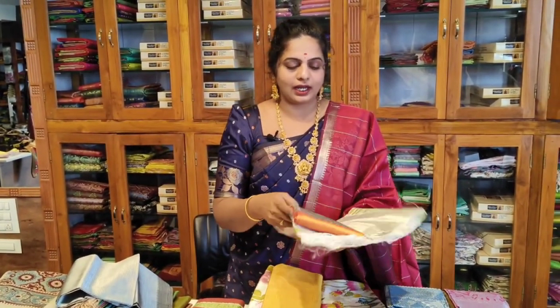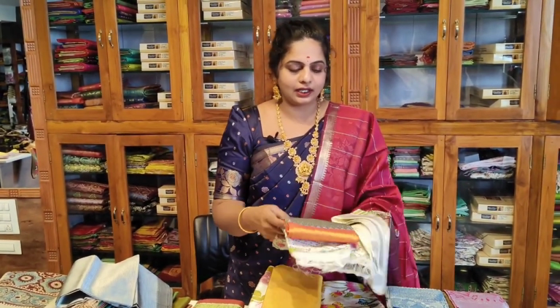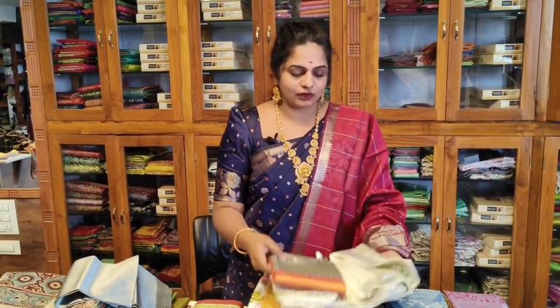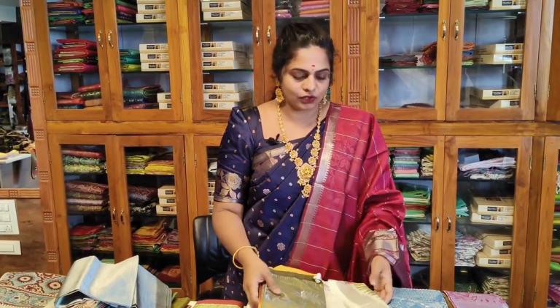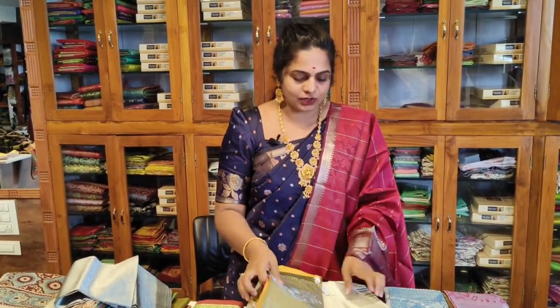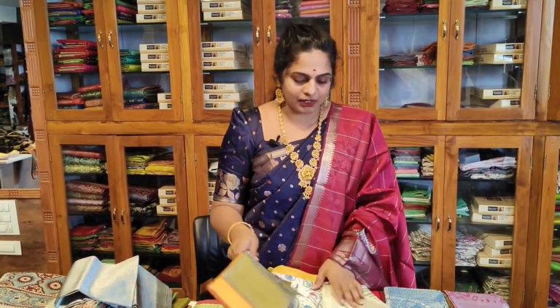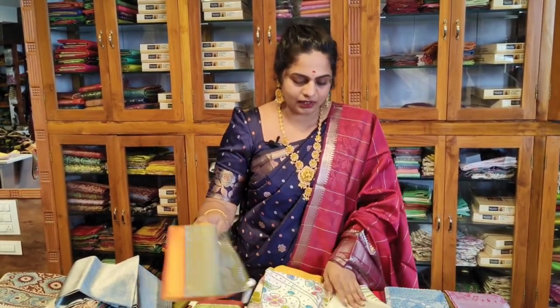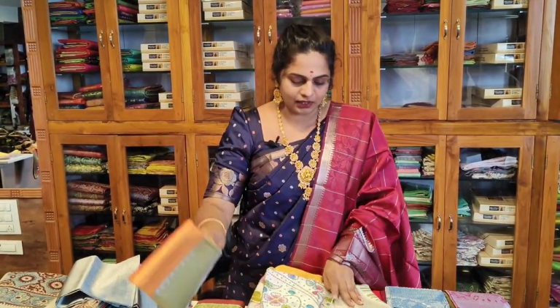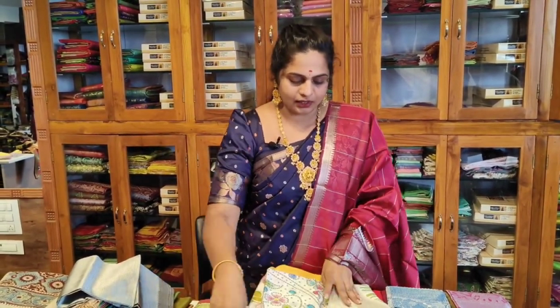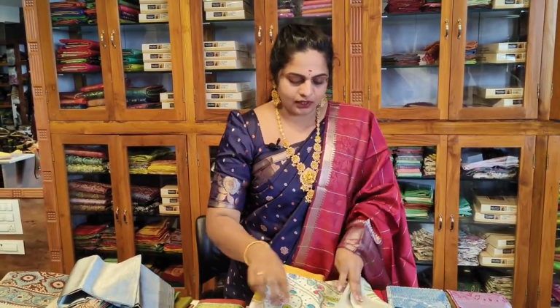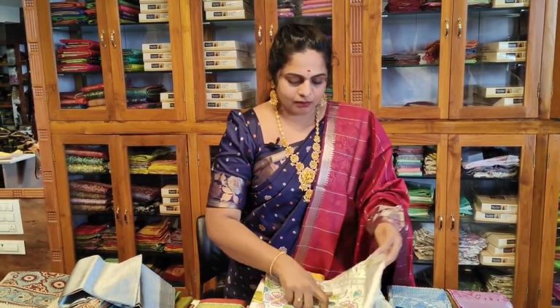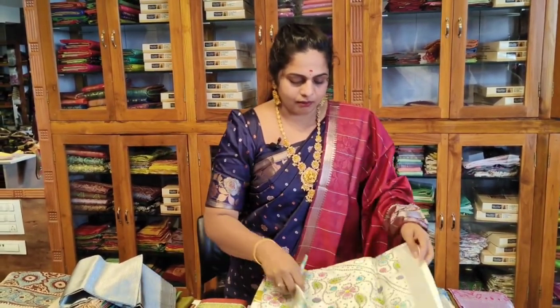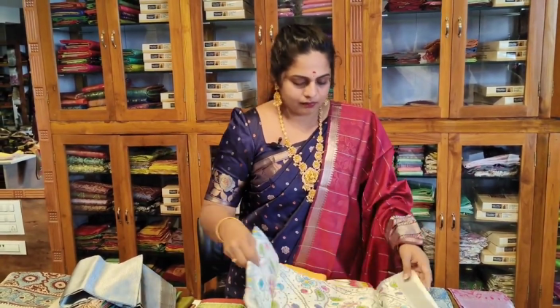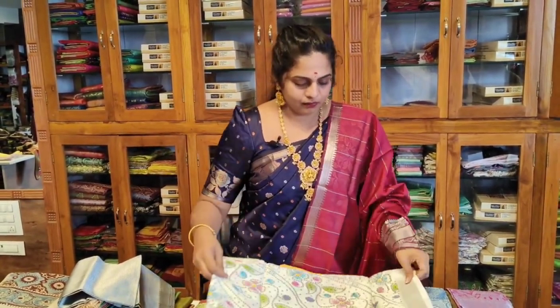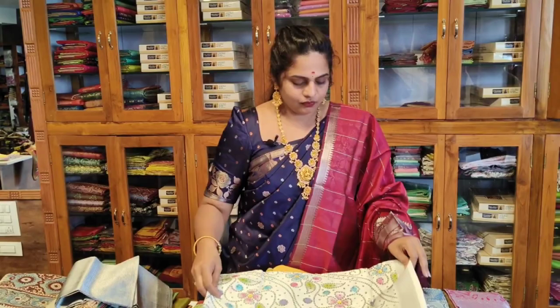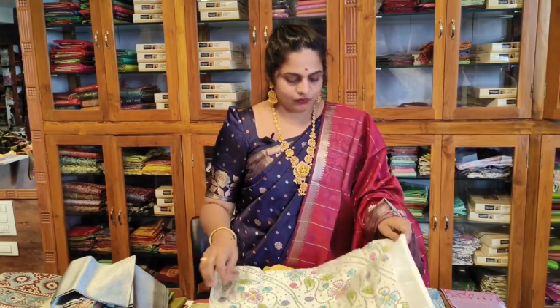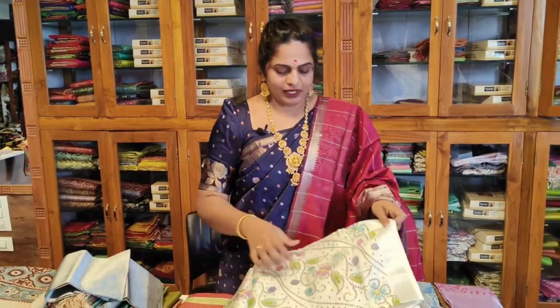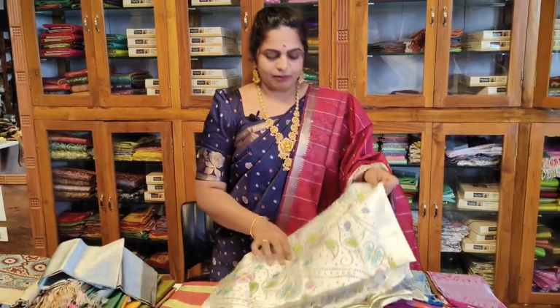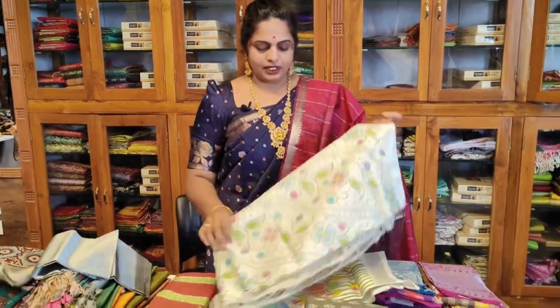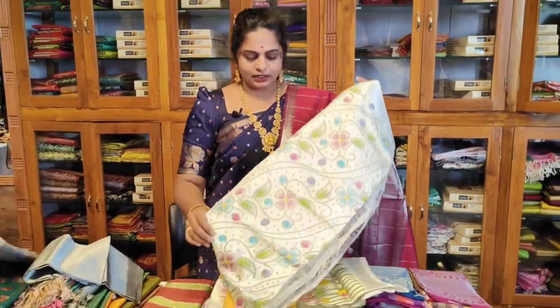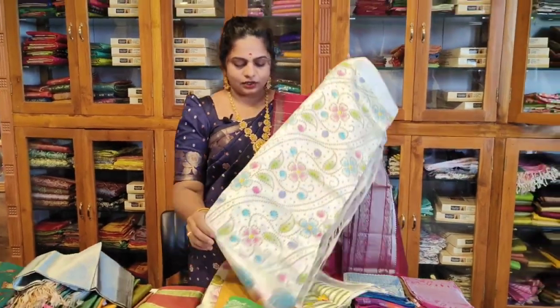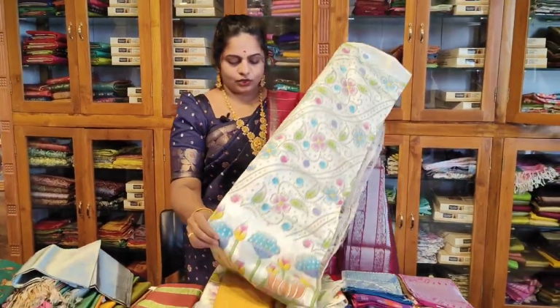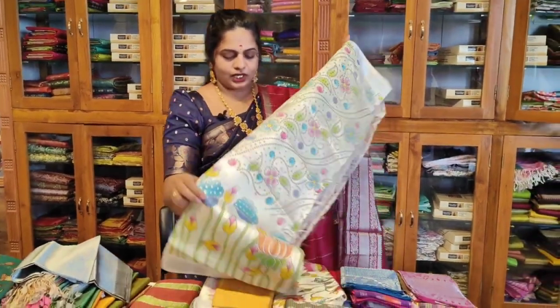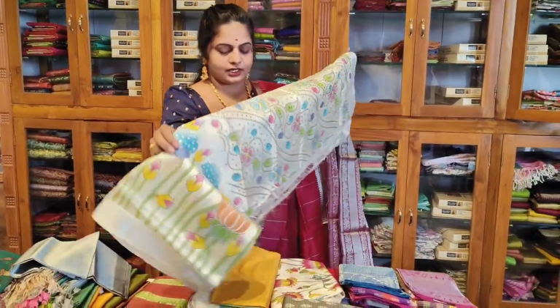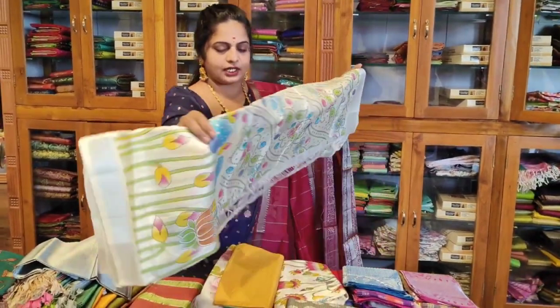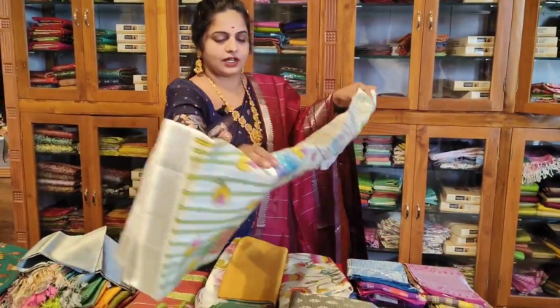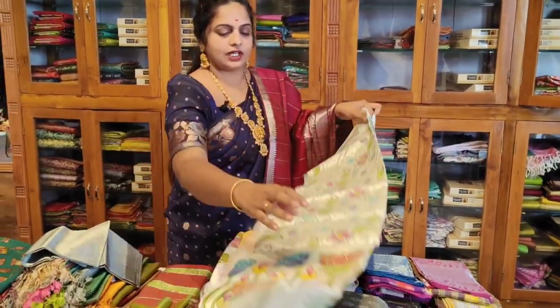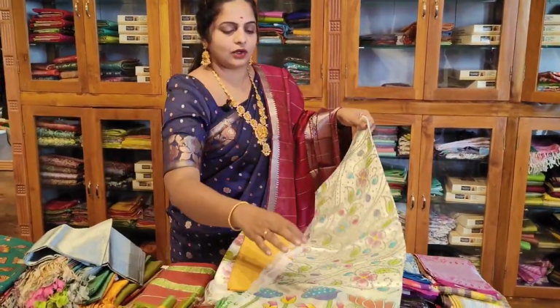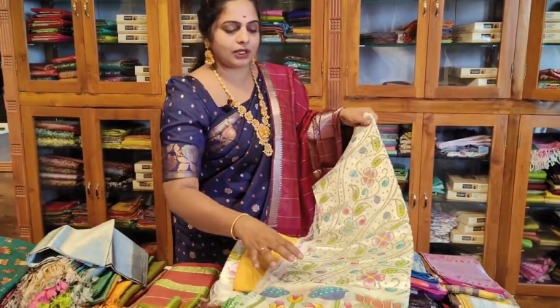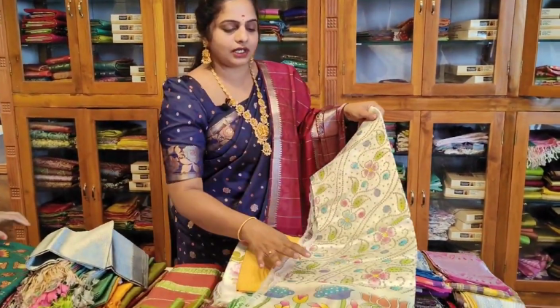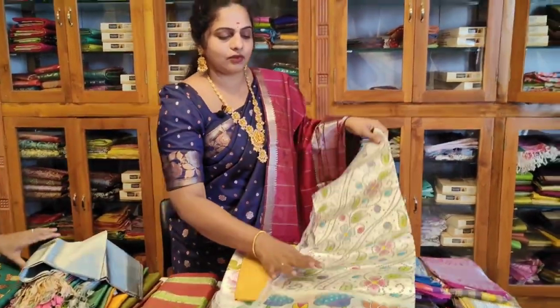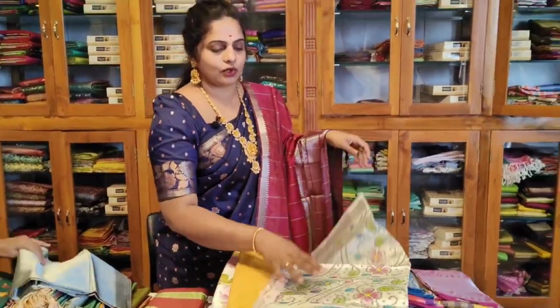We also have white-based styles. We also have floral designs available.